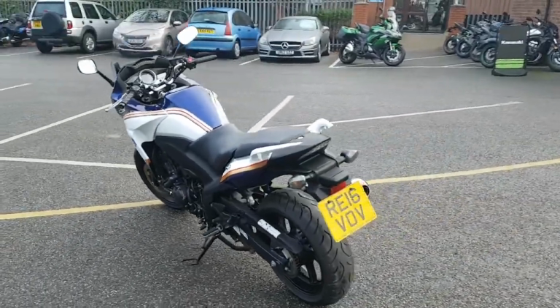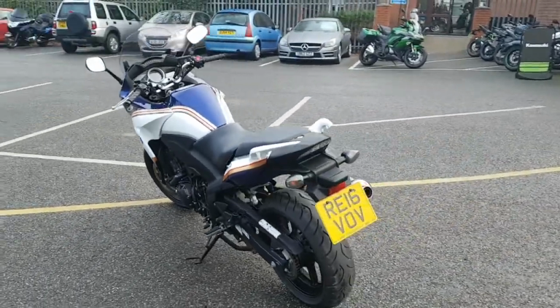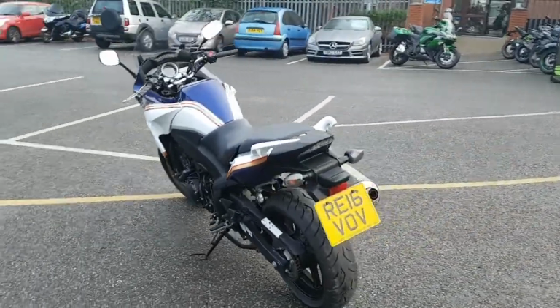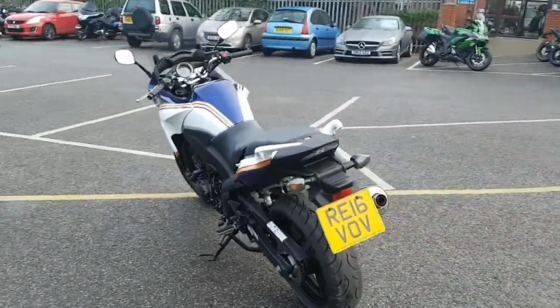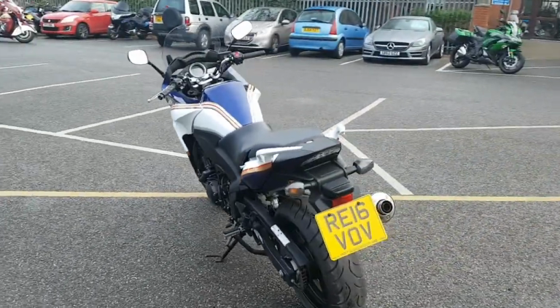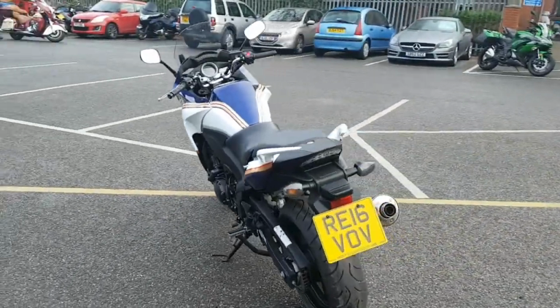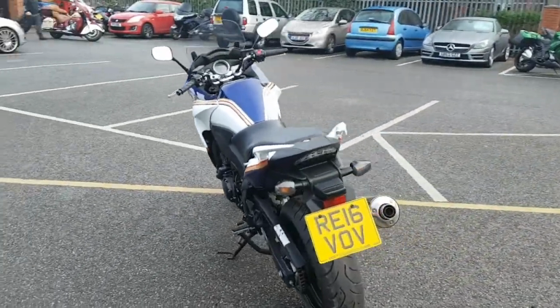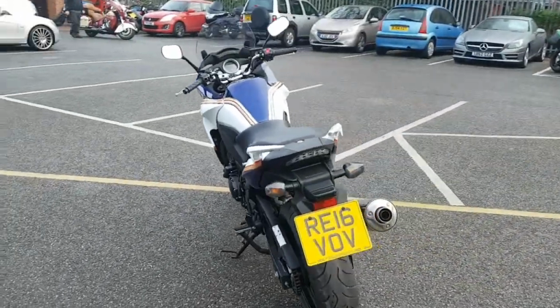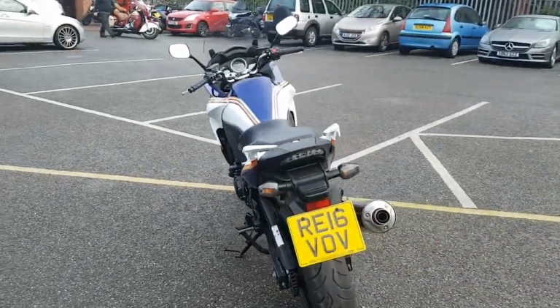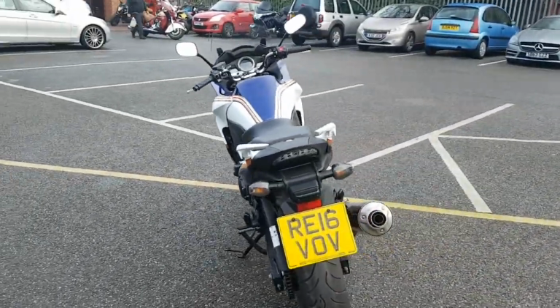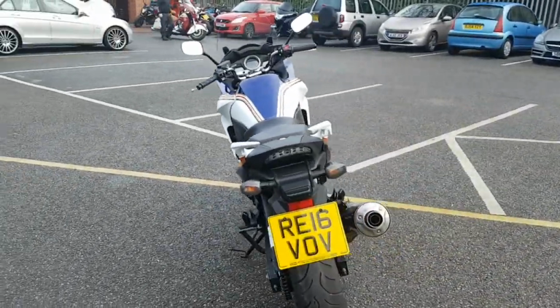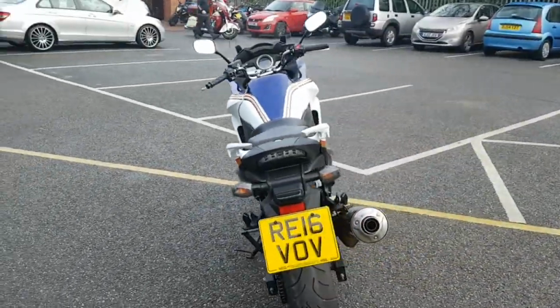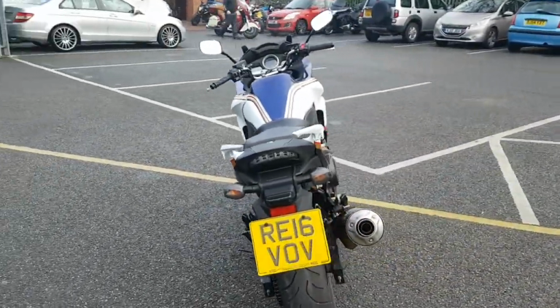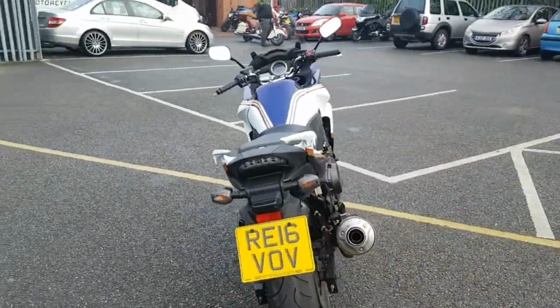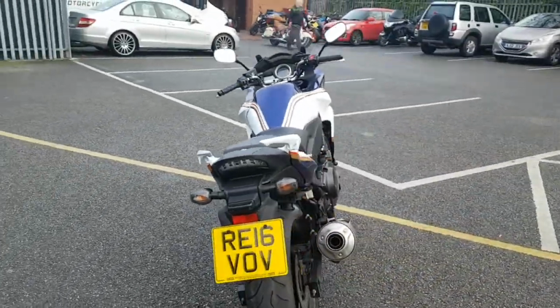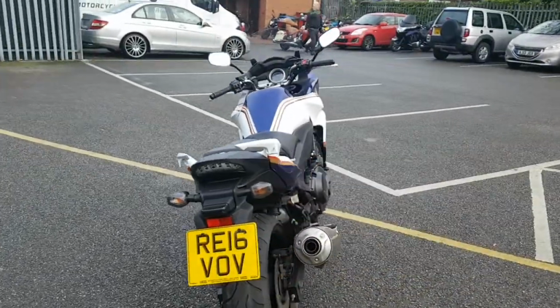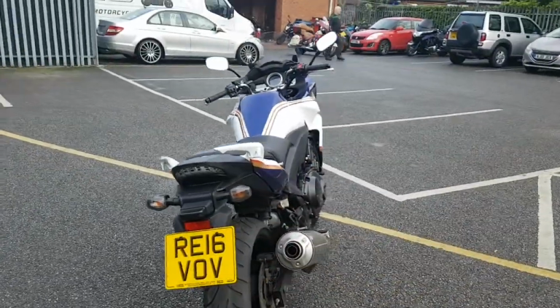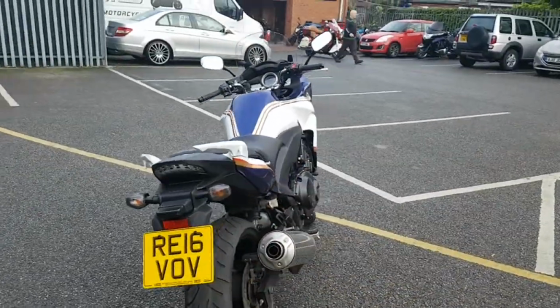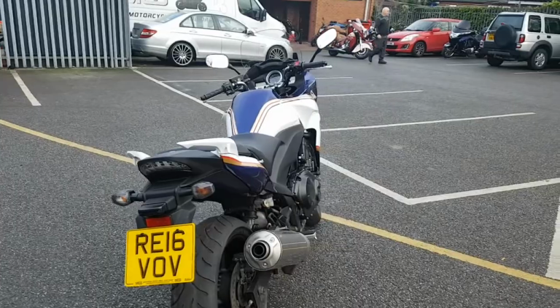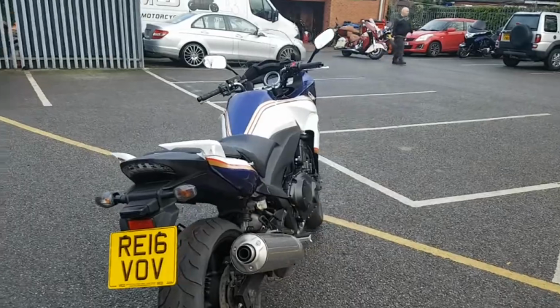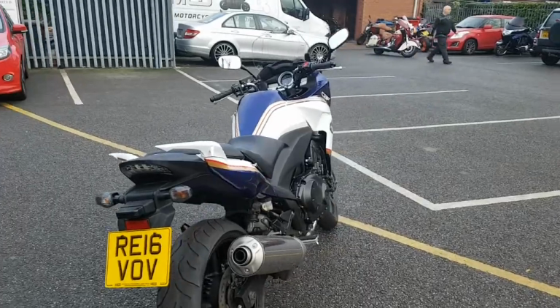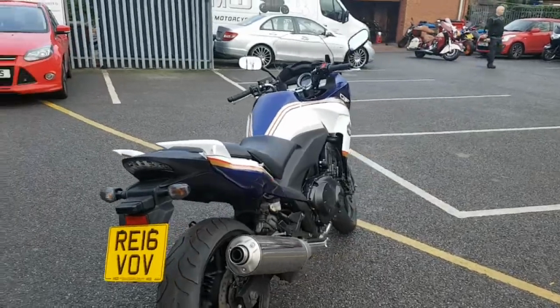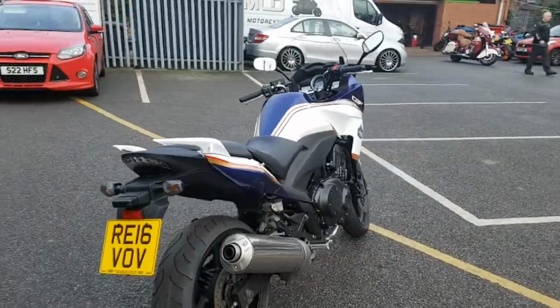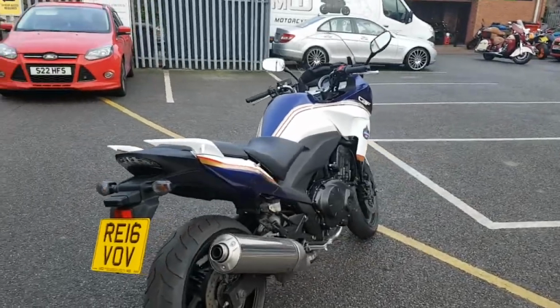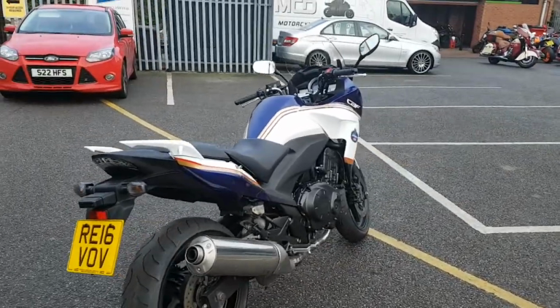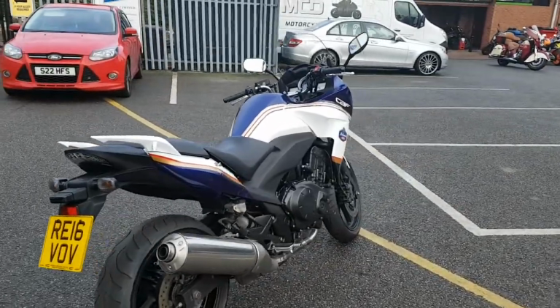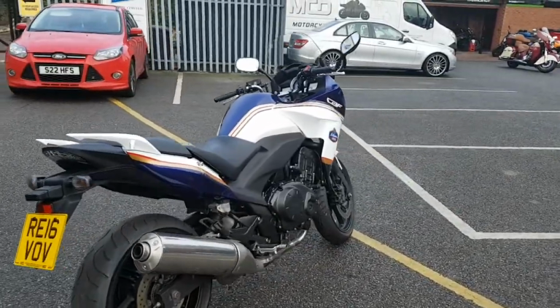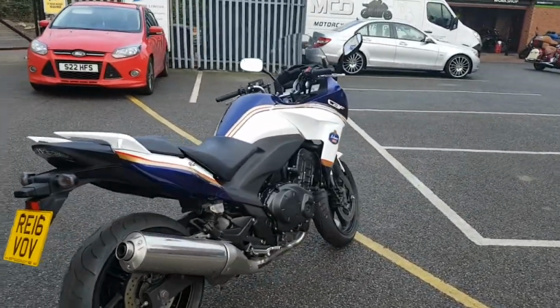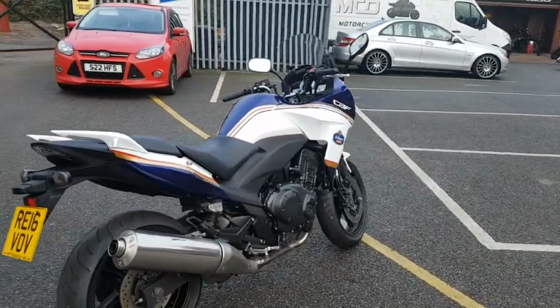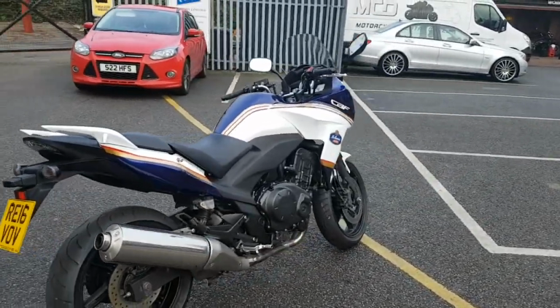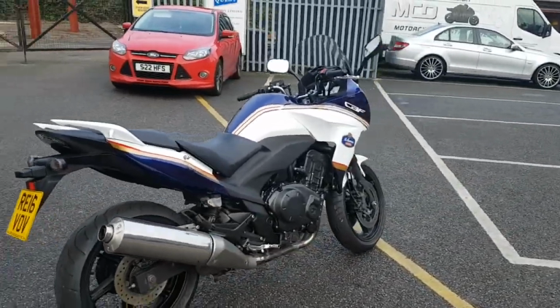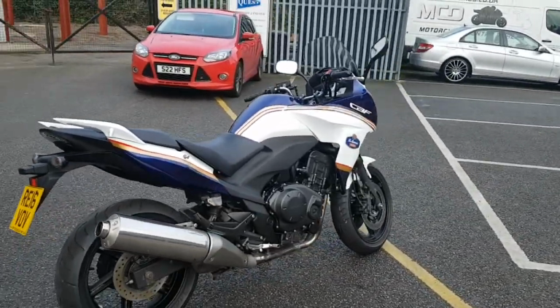It's got a full service history, it's in very clean condition, and it's available at MCO Bikes.